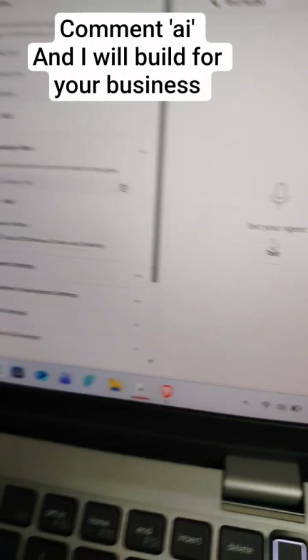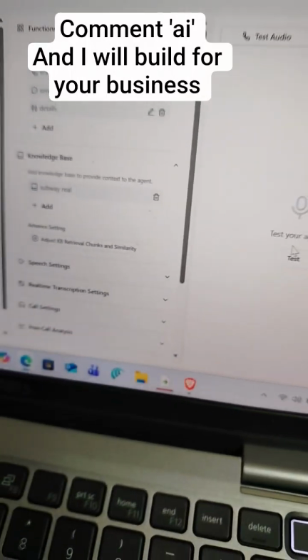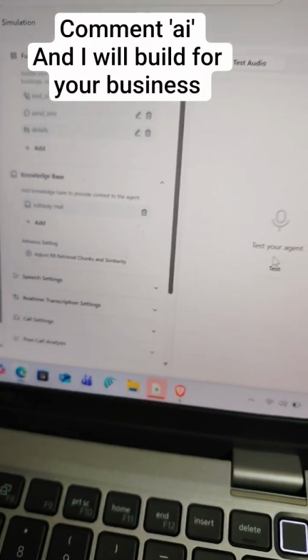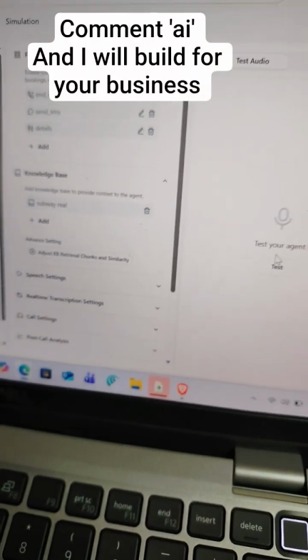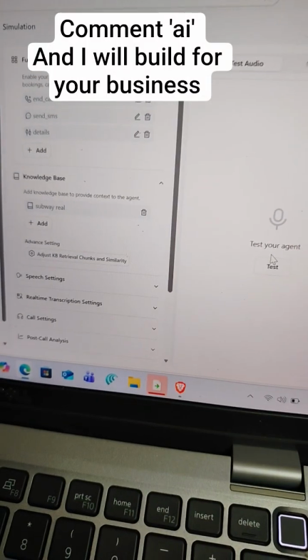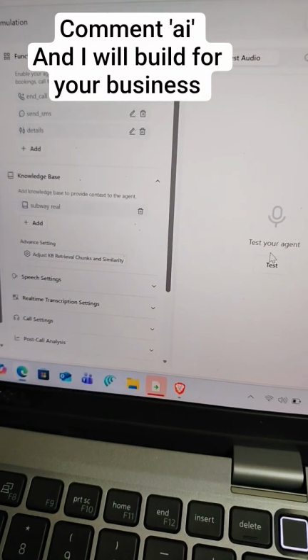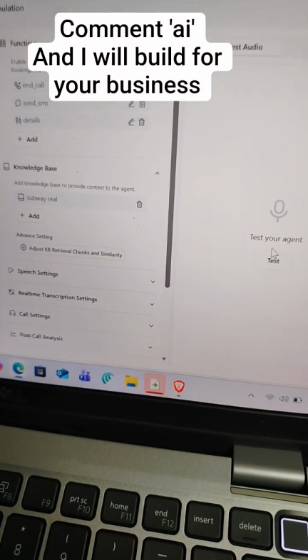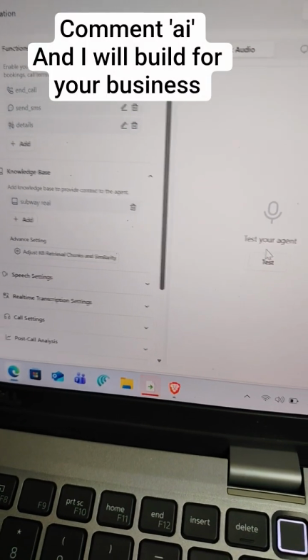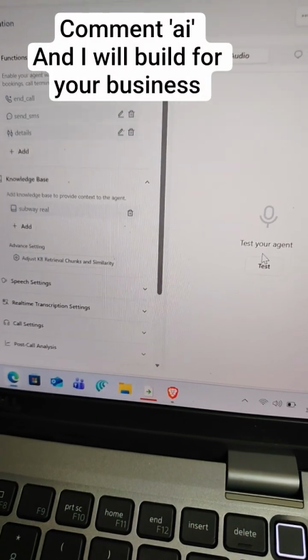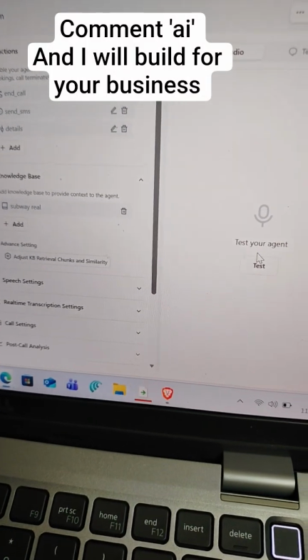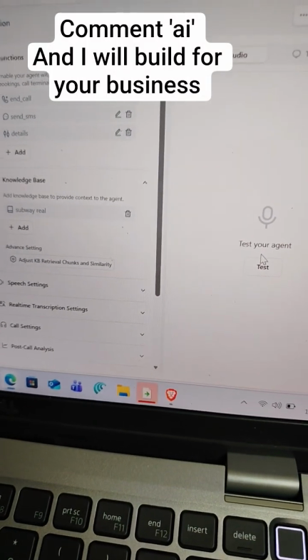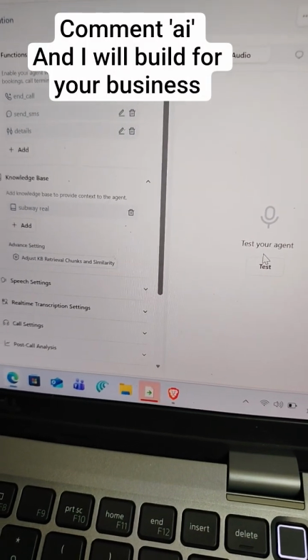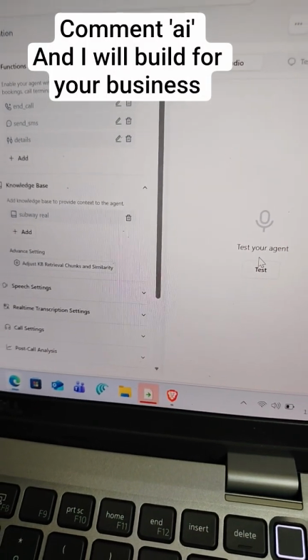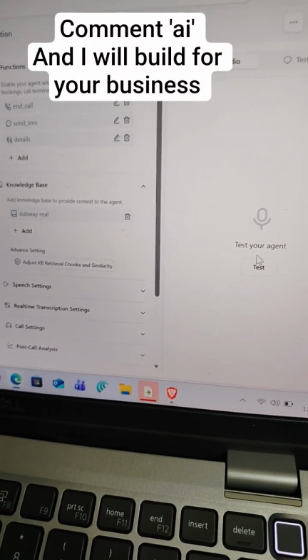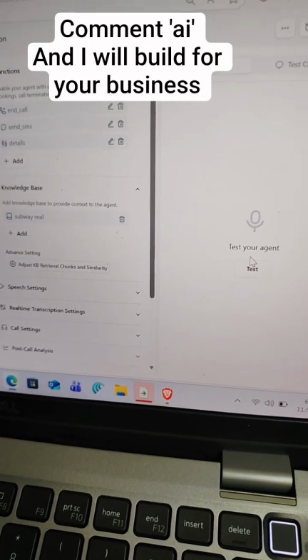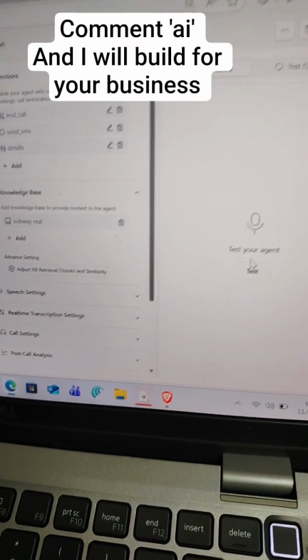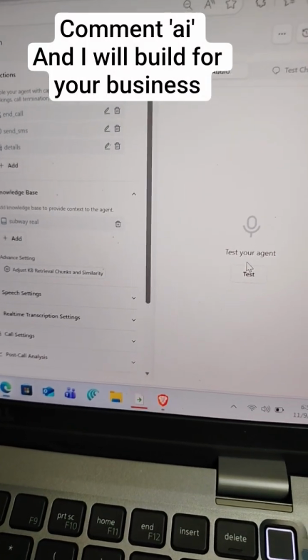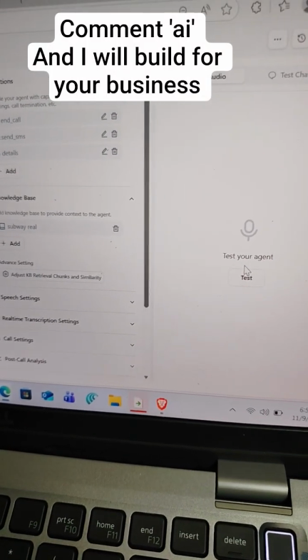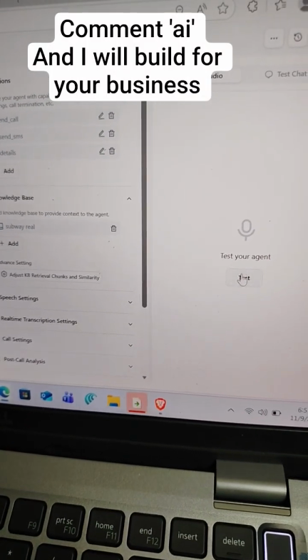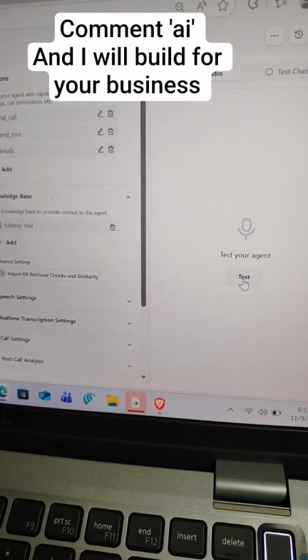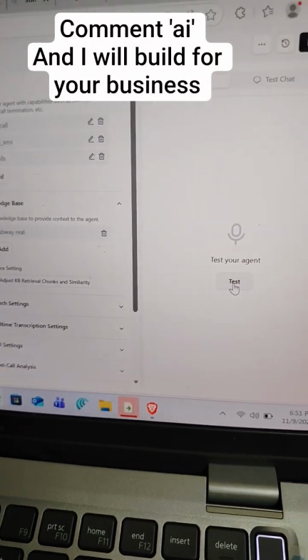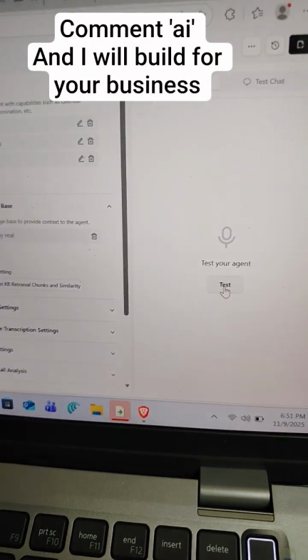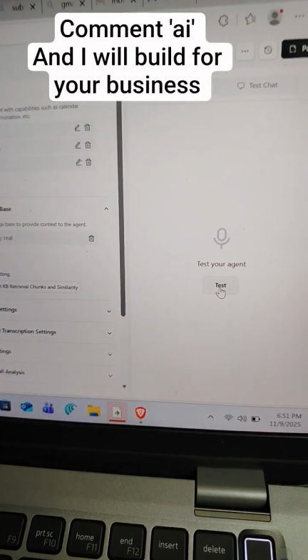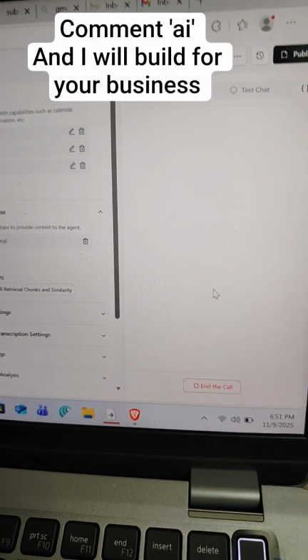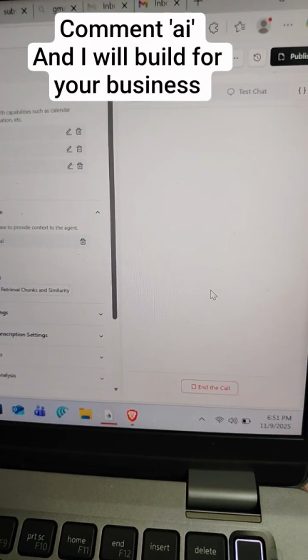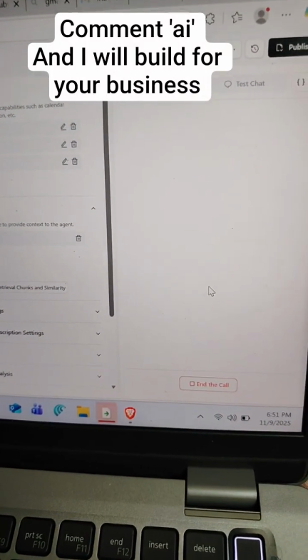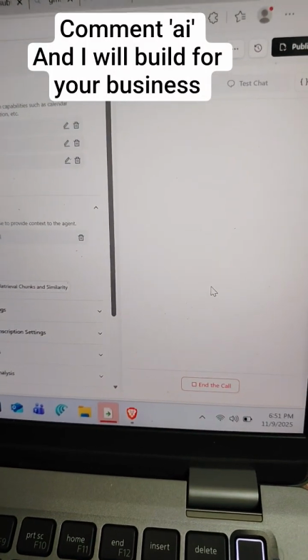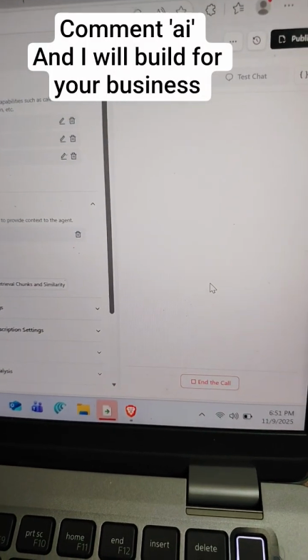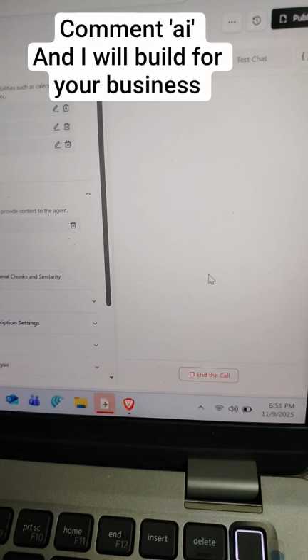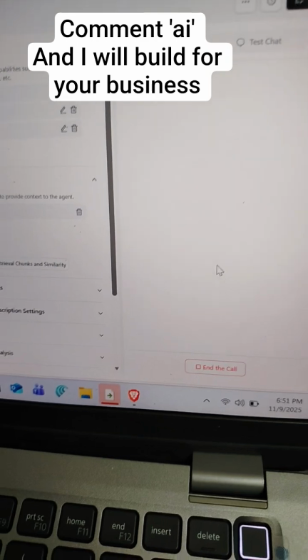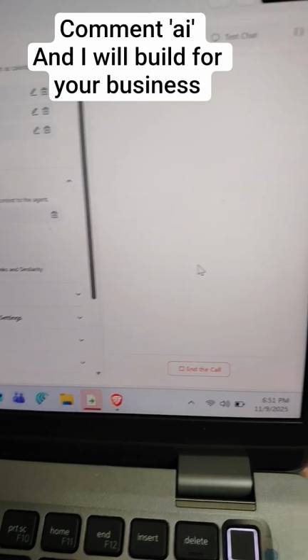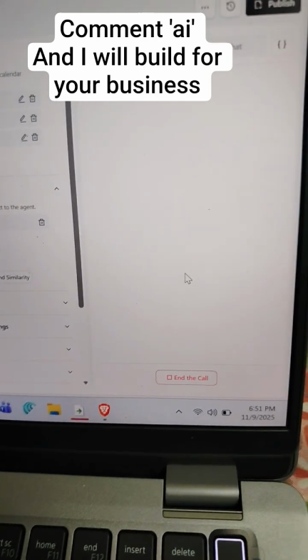I have built an invoice calling agent that will take your Subway catering orders. Just check it out.